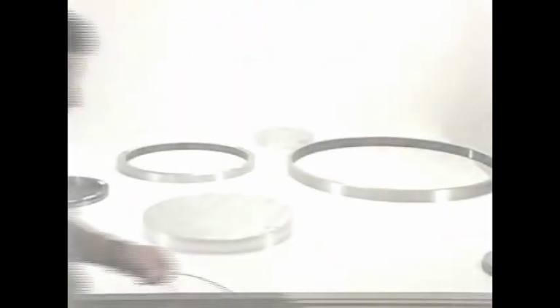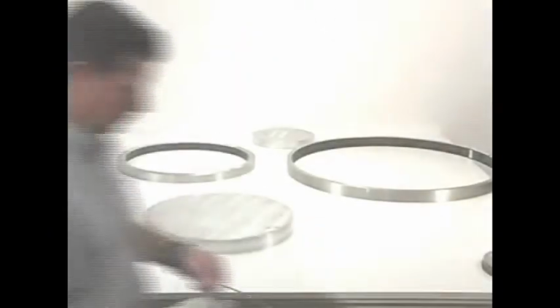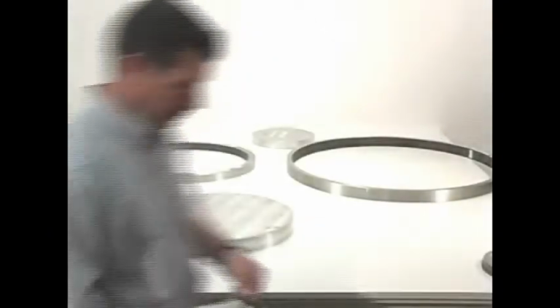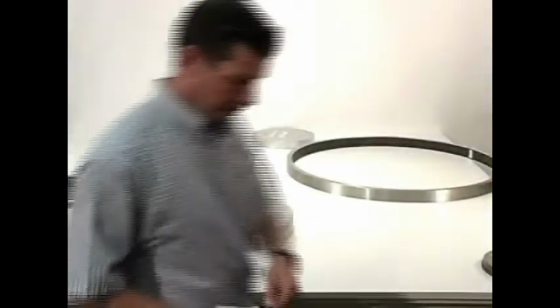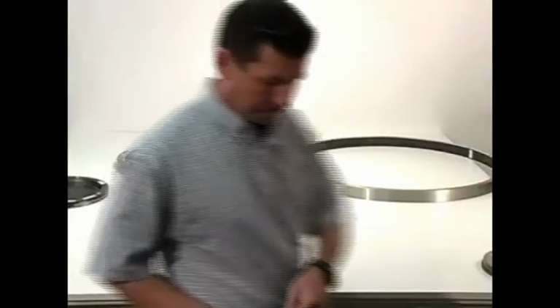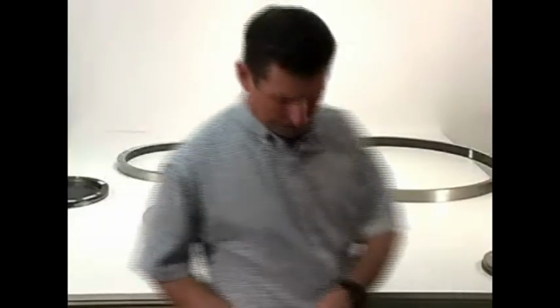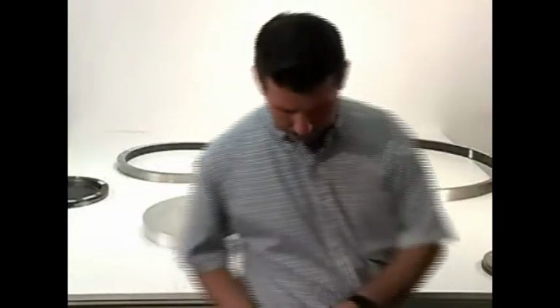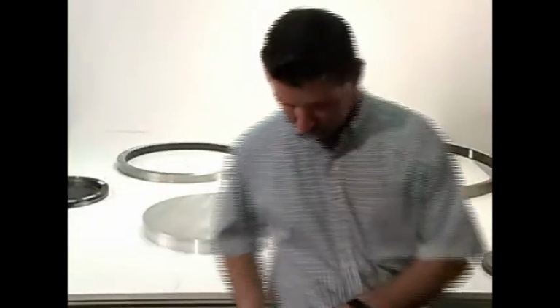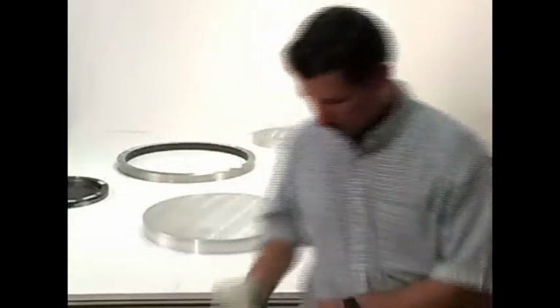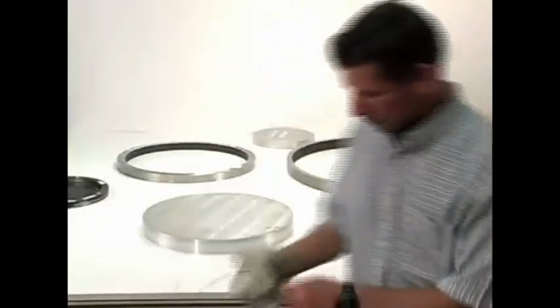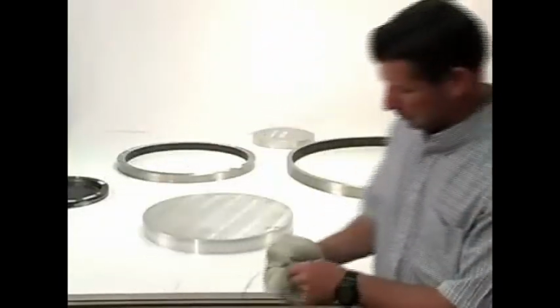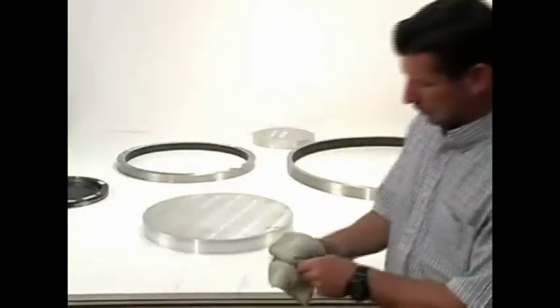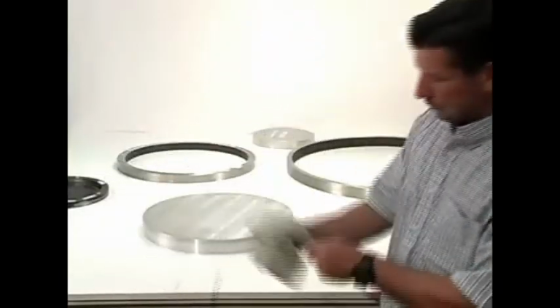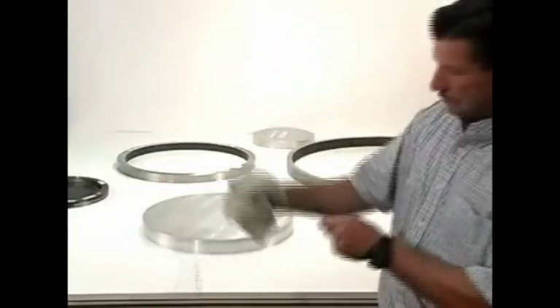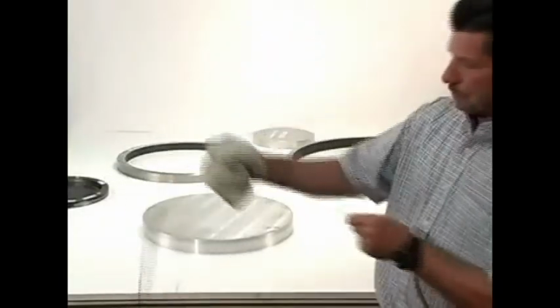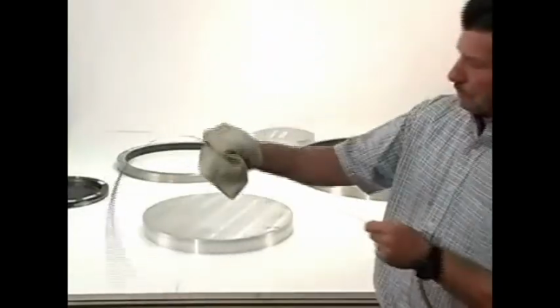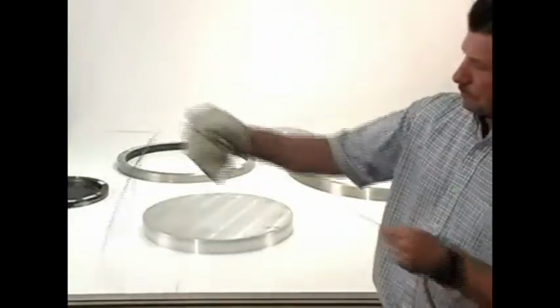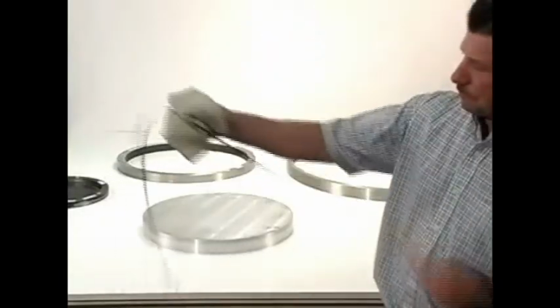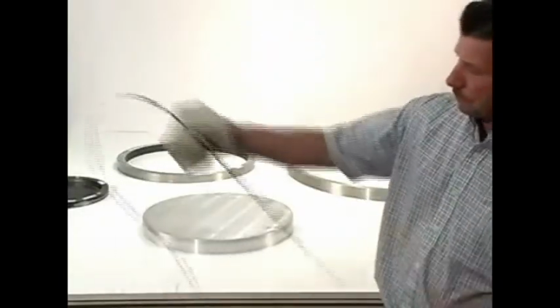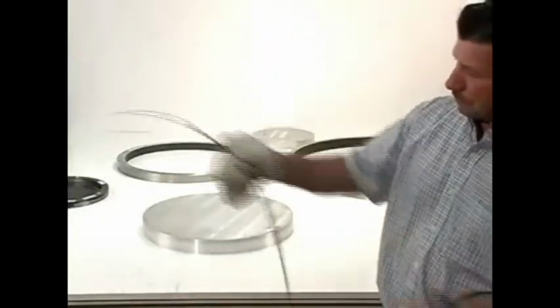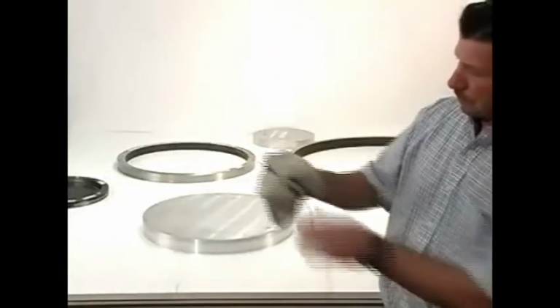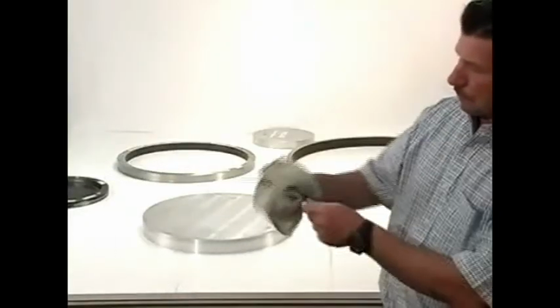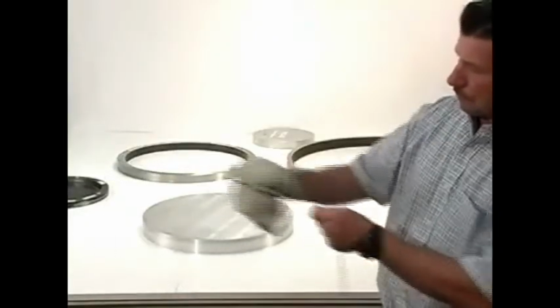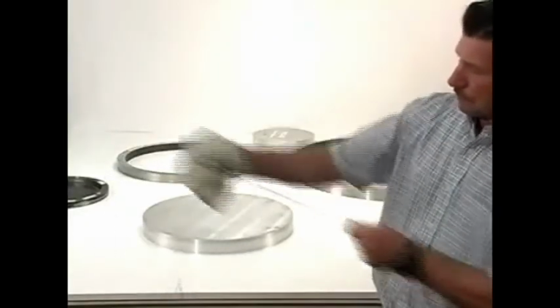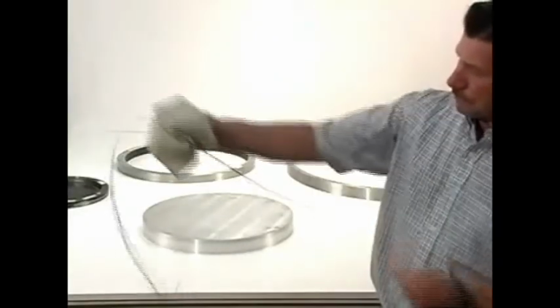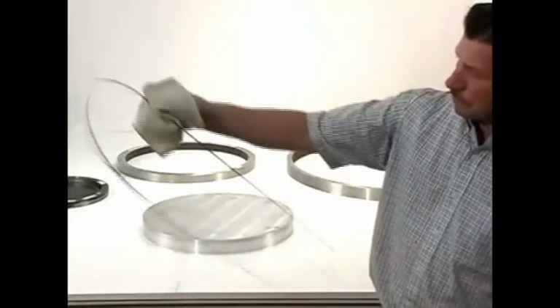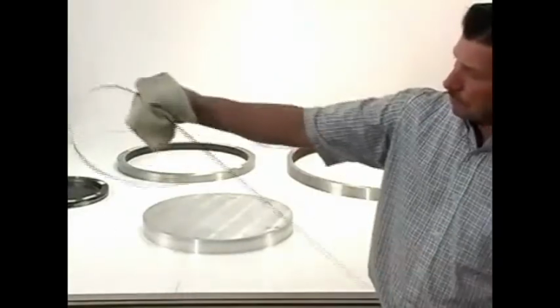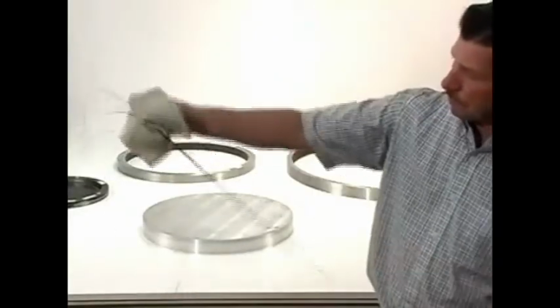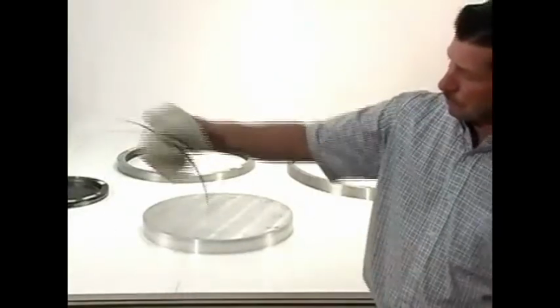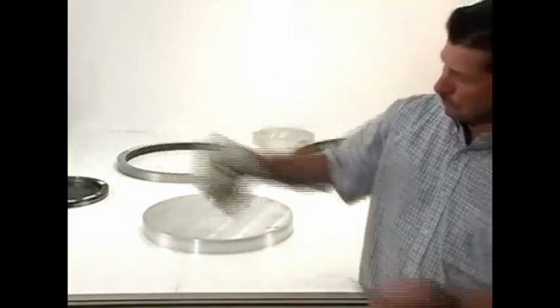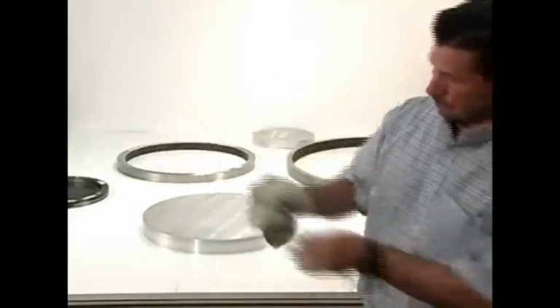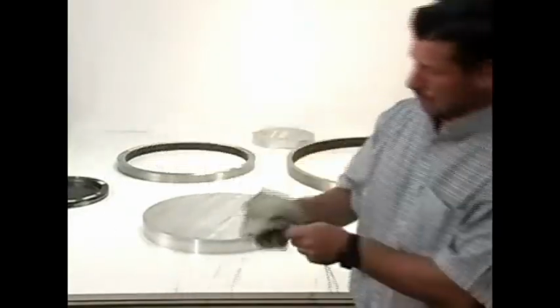Make certain the tape is free of damage and that the tape and the object to be measured are both clean.